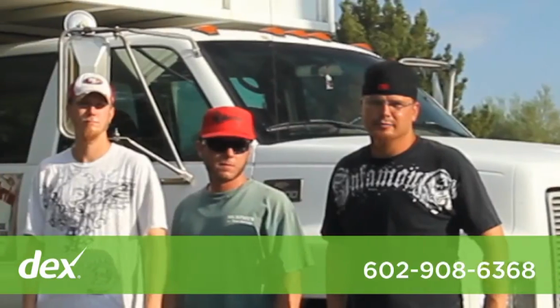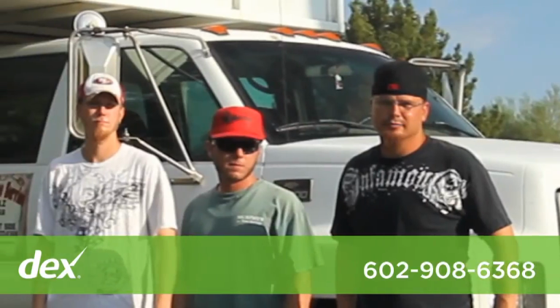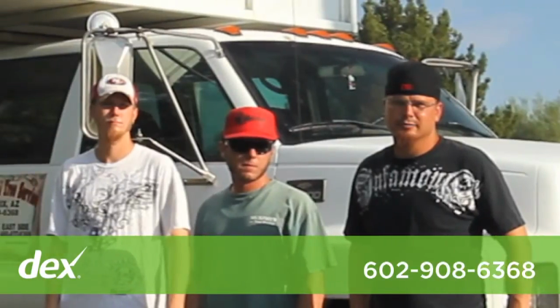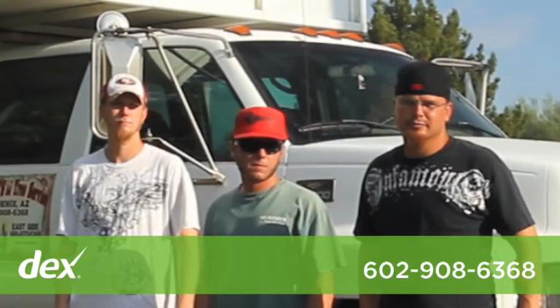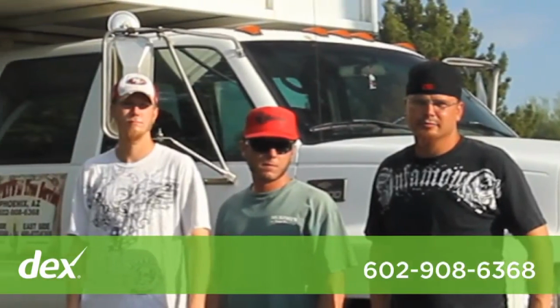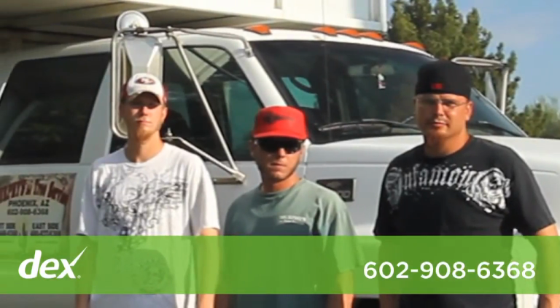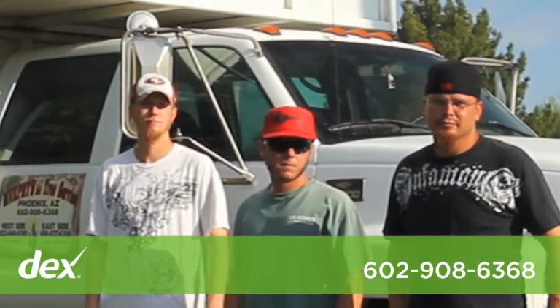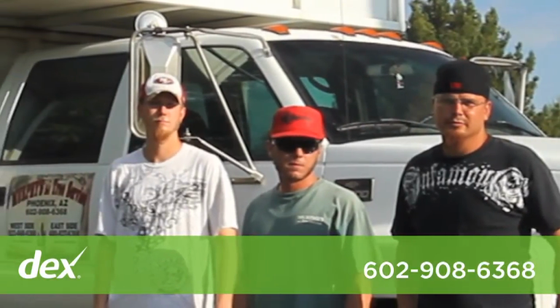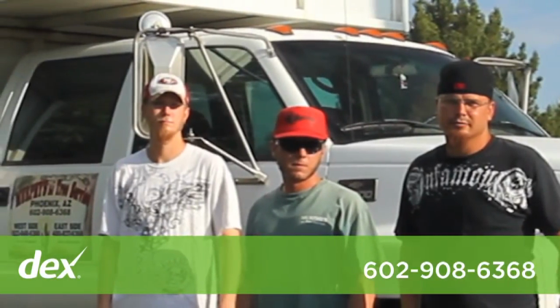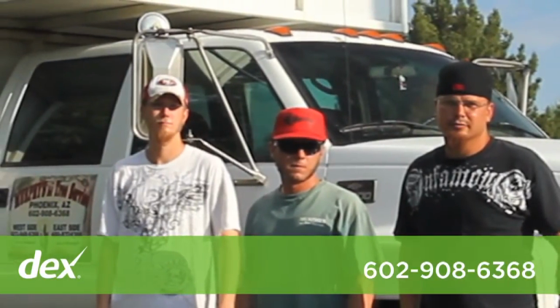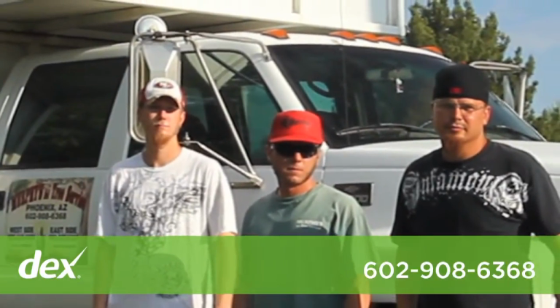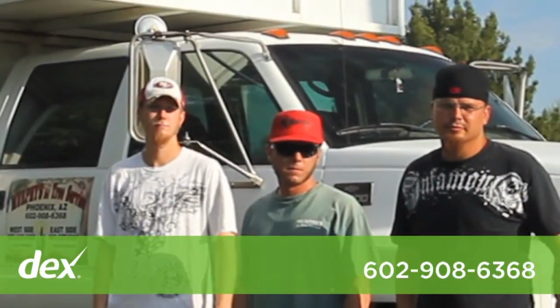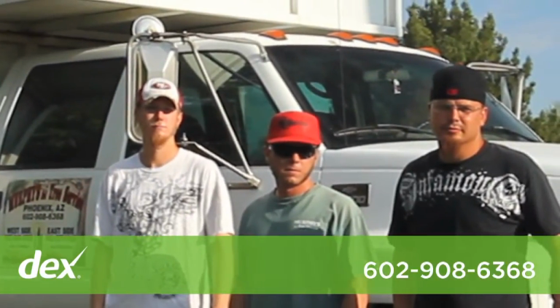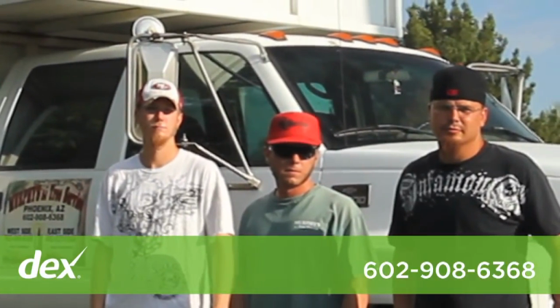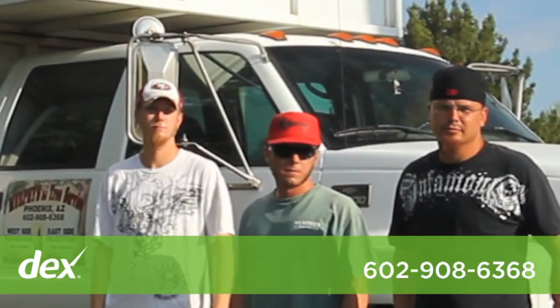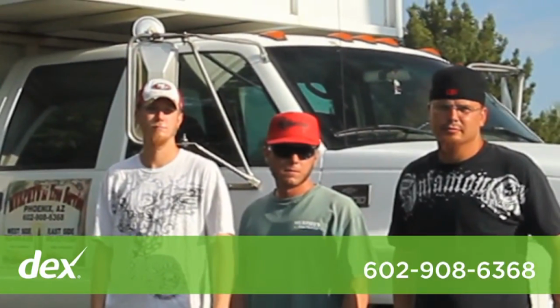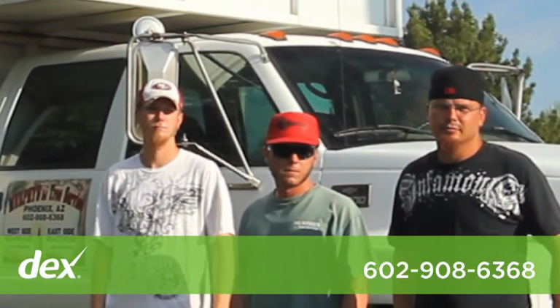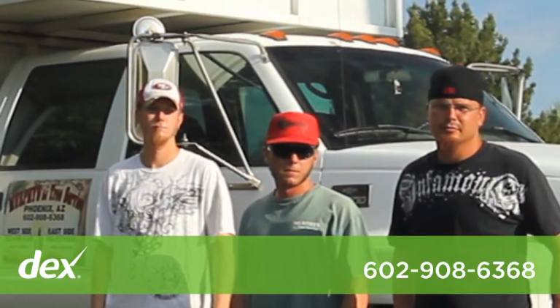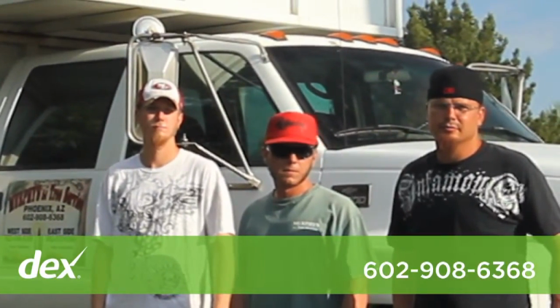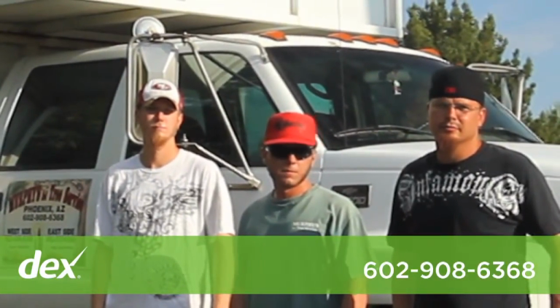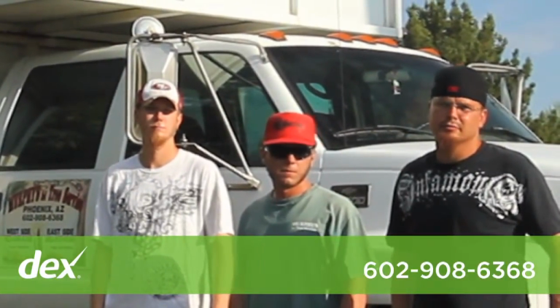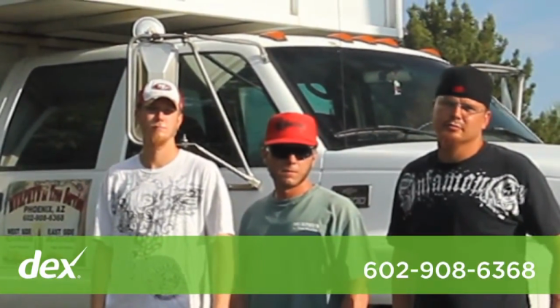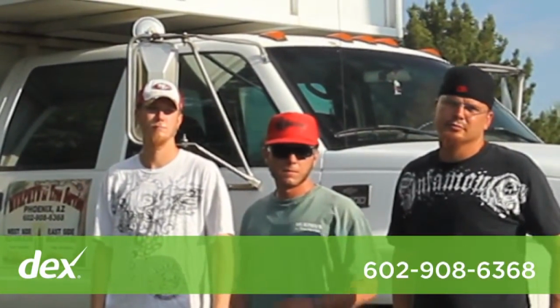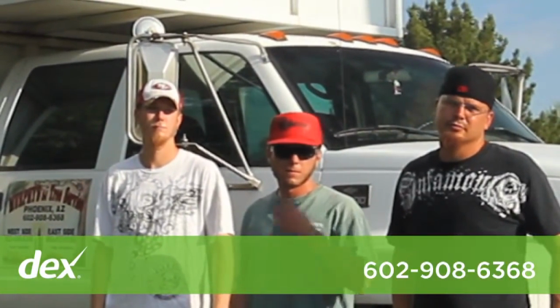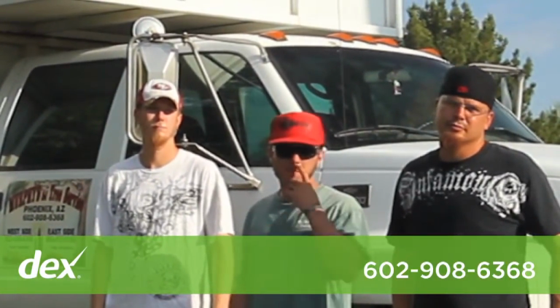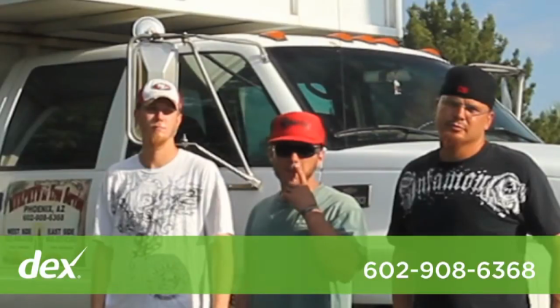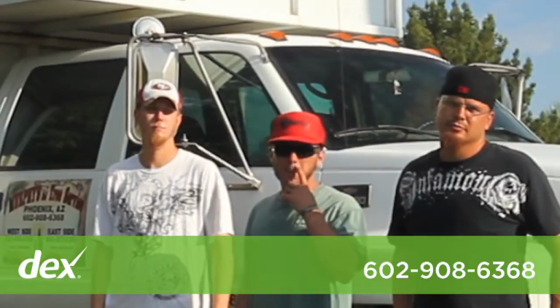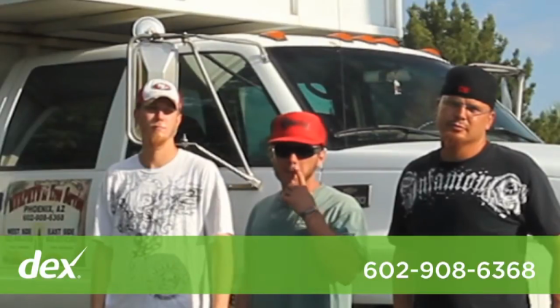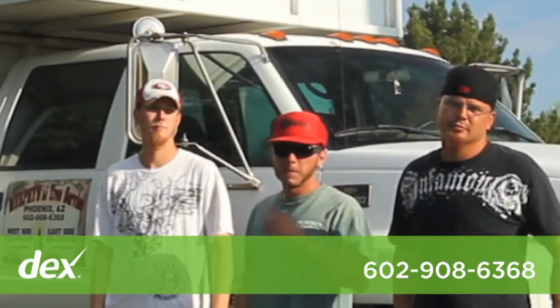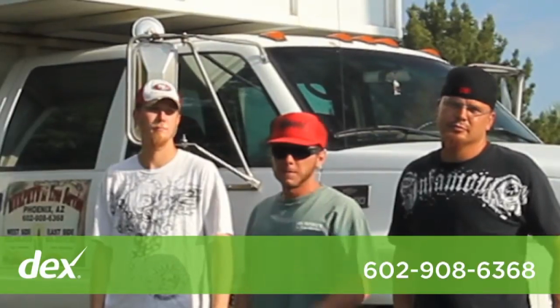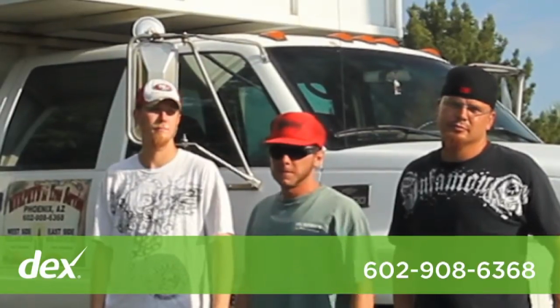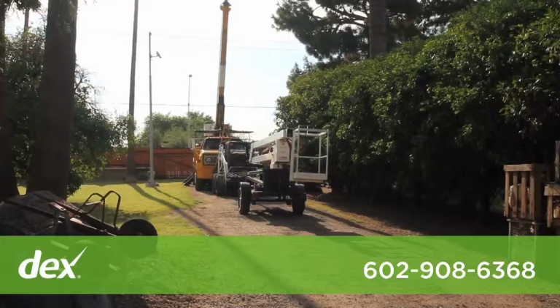And this is my crew: Eric, Chase, and Carl.